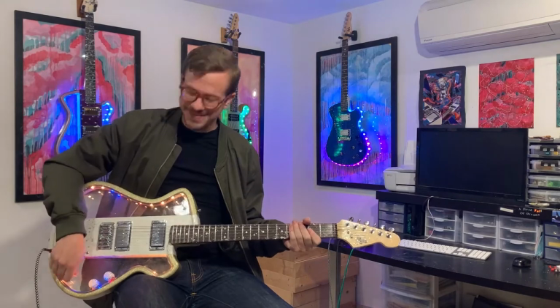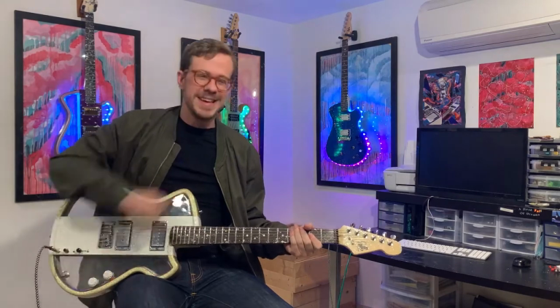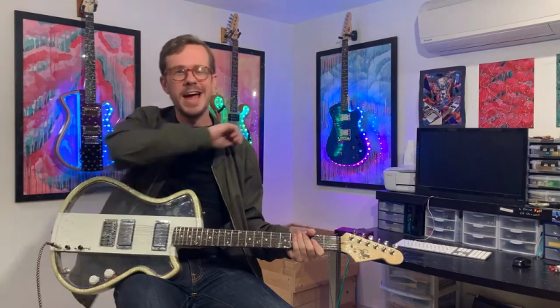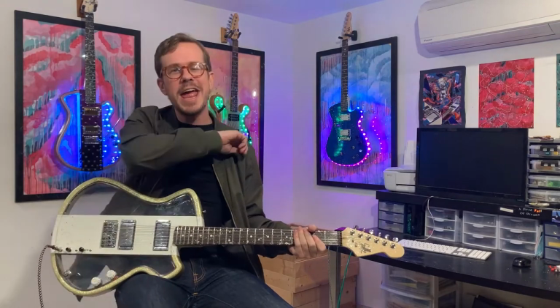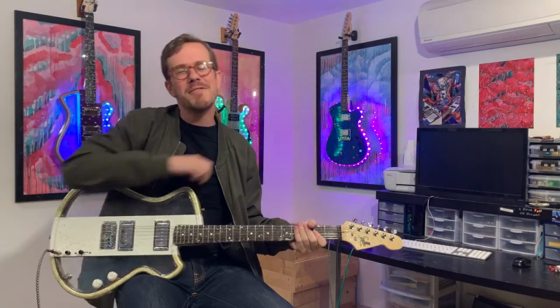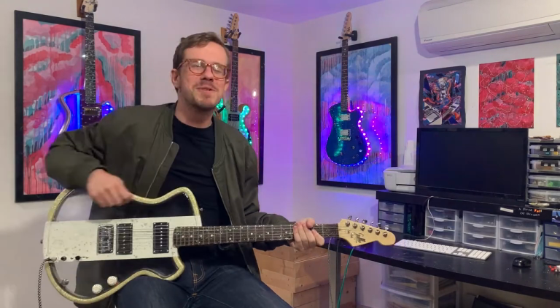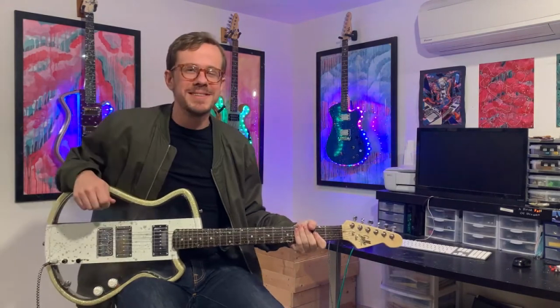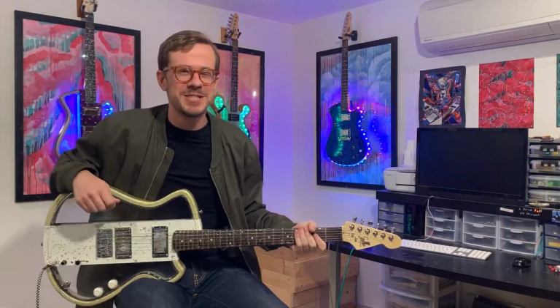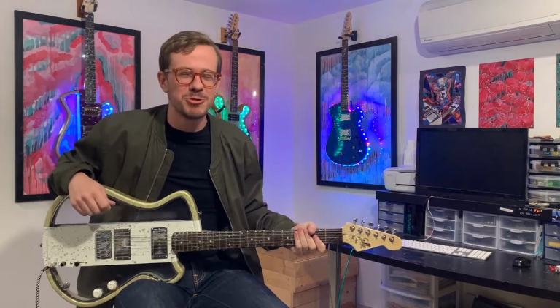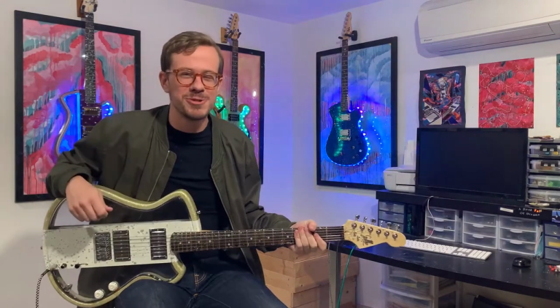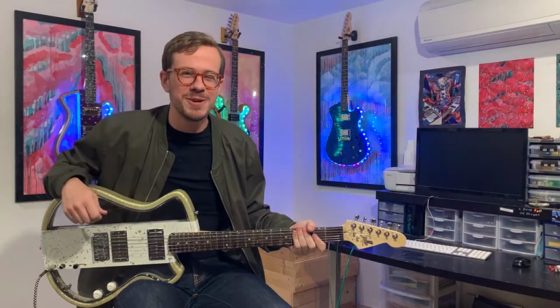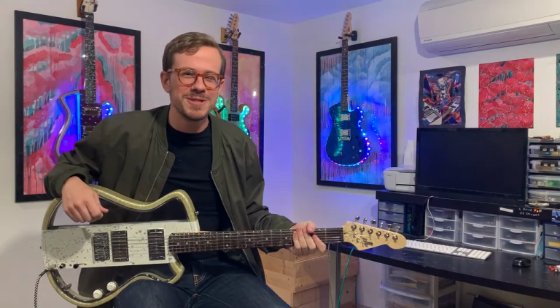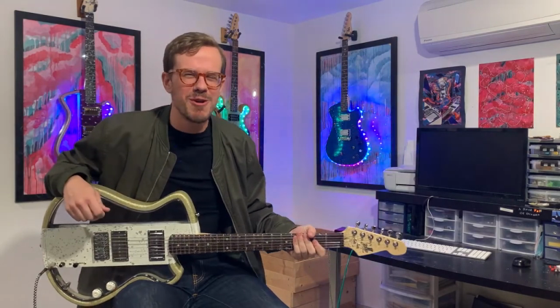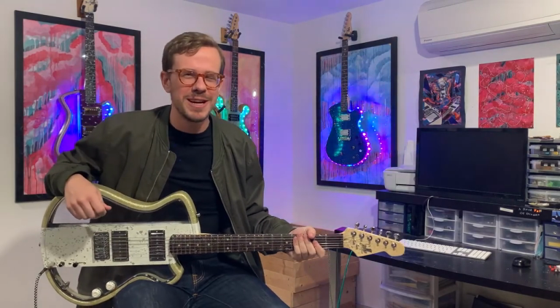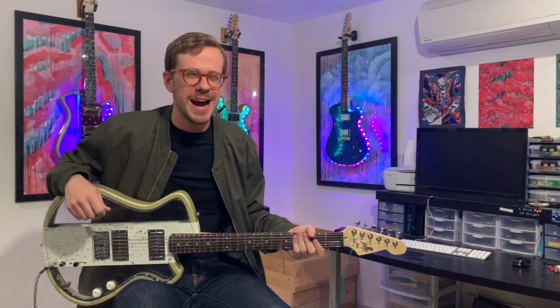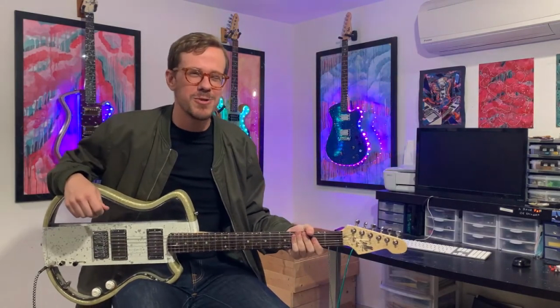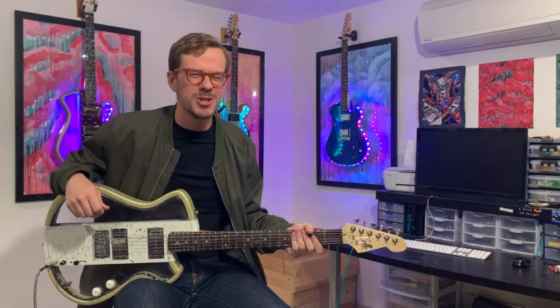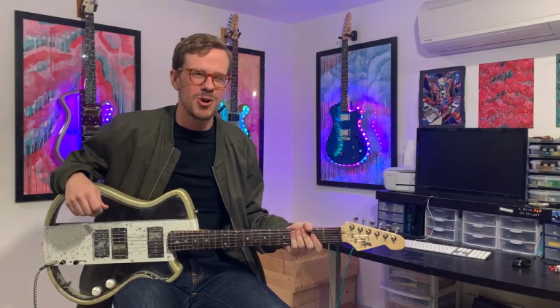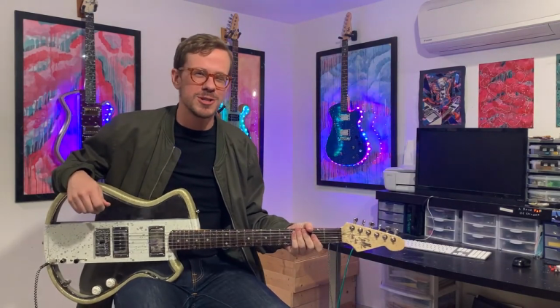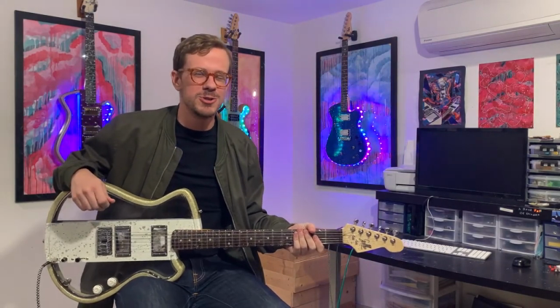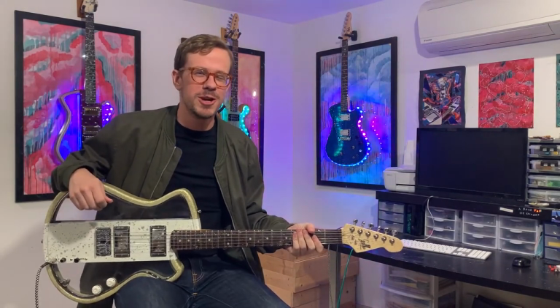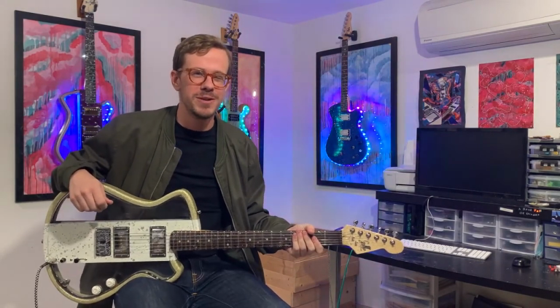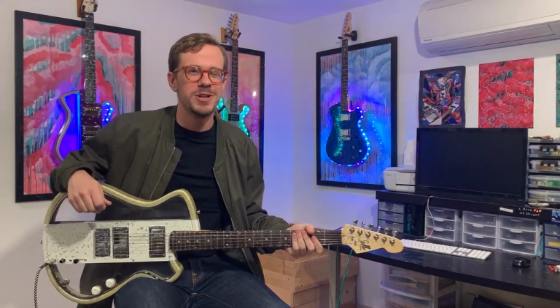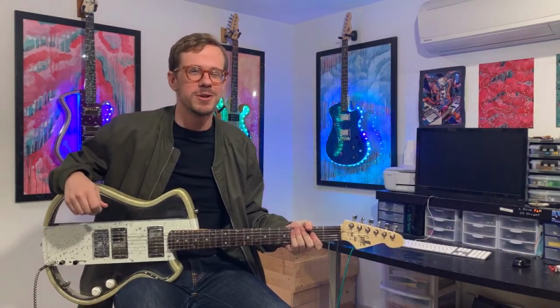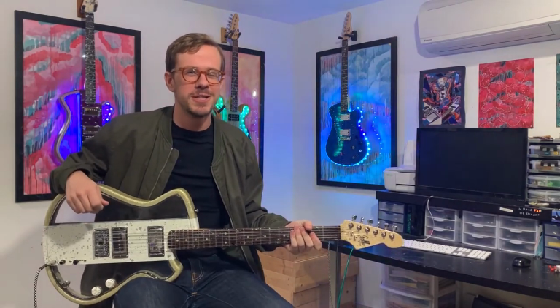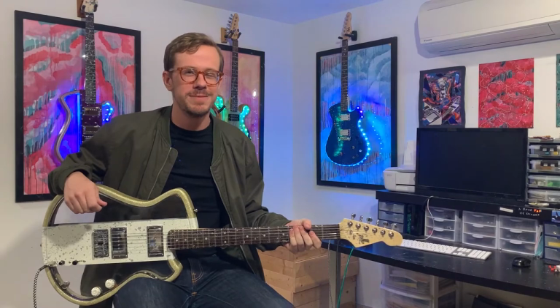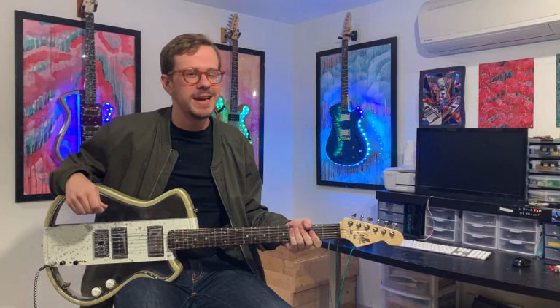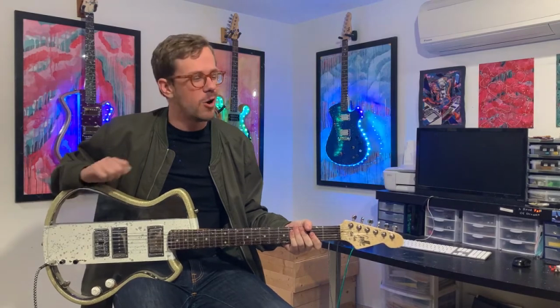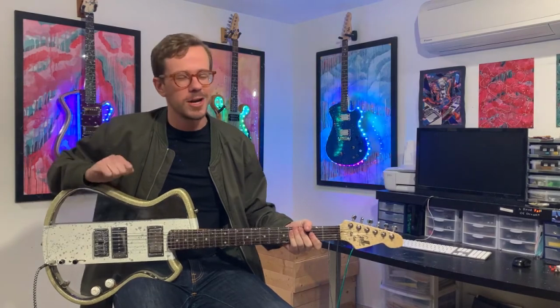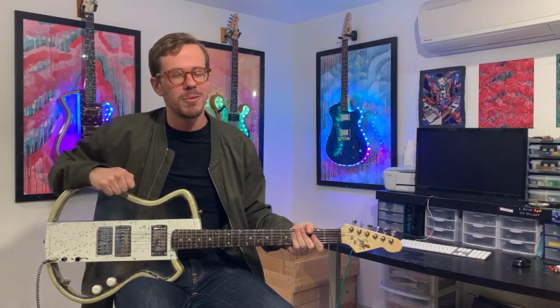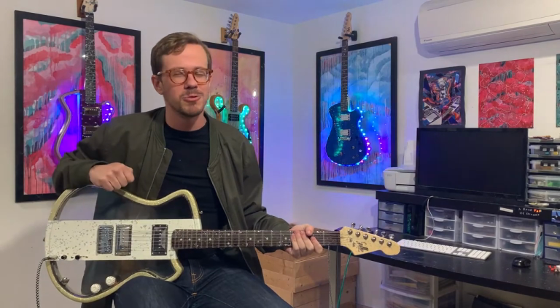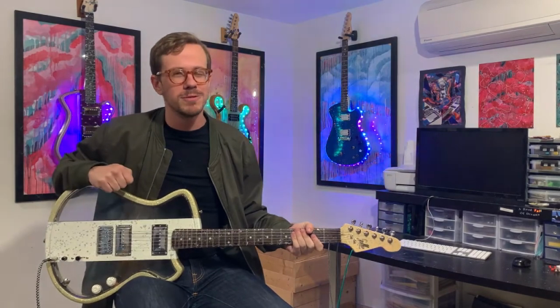Hey everyone, this is Drew Jones over at Gaio Guitars Studio in New York City, art capital of the world.